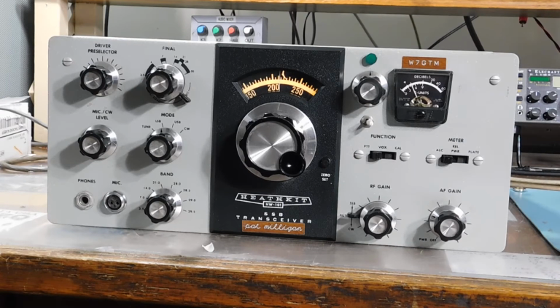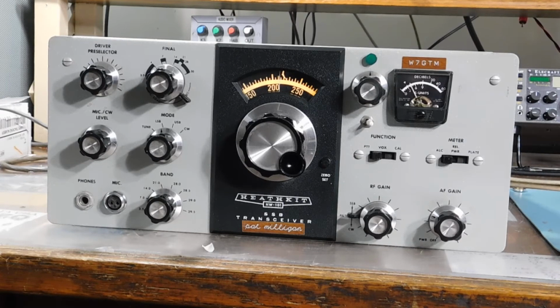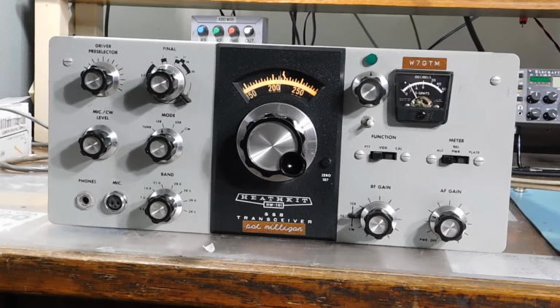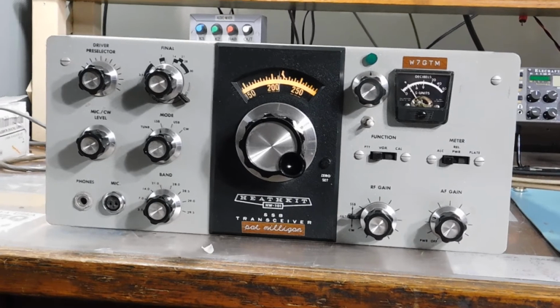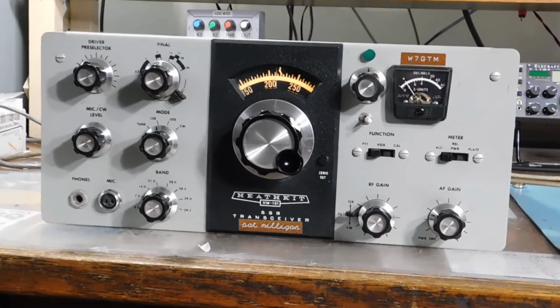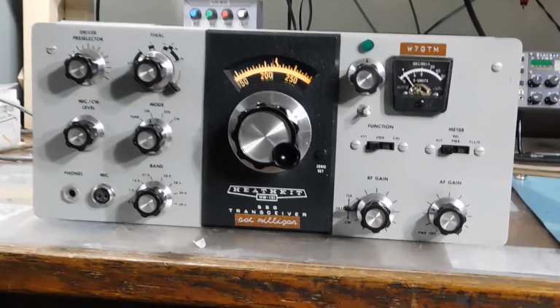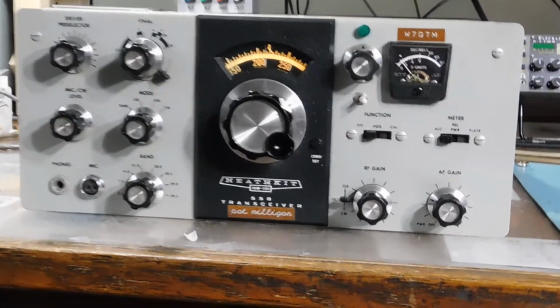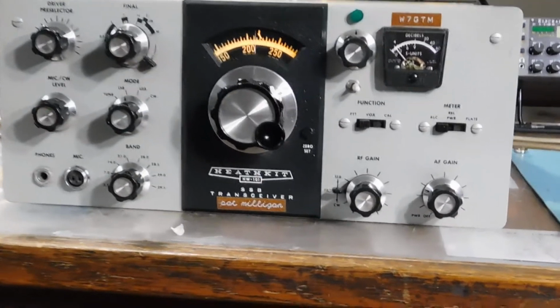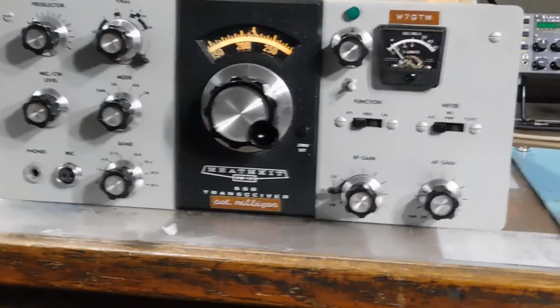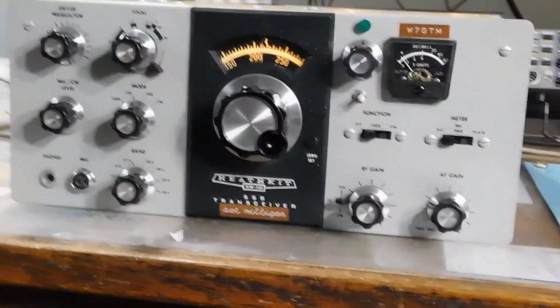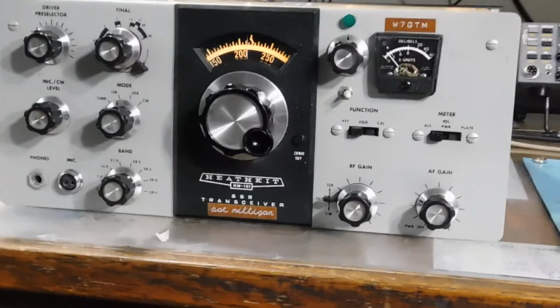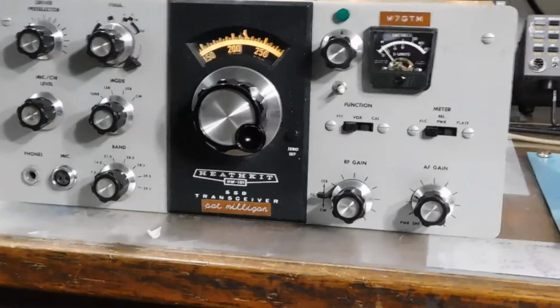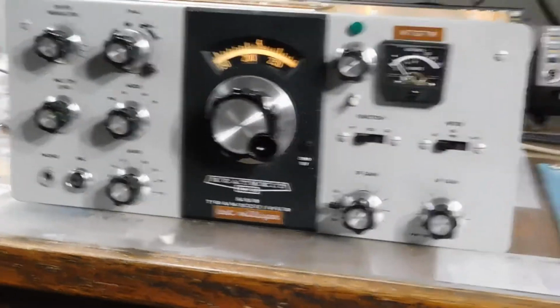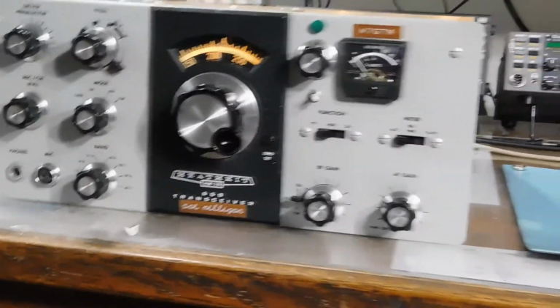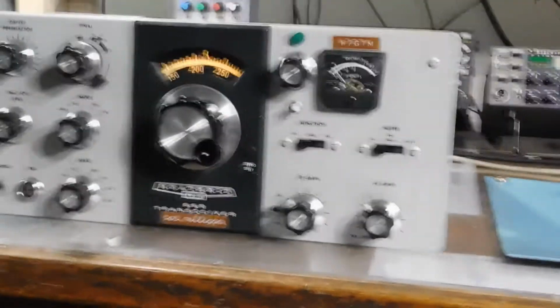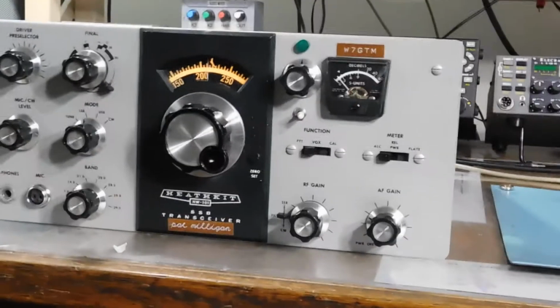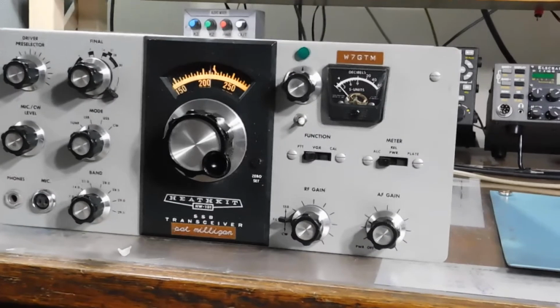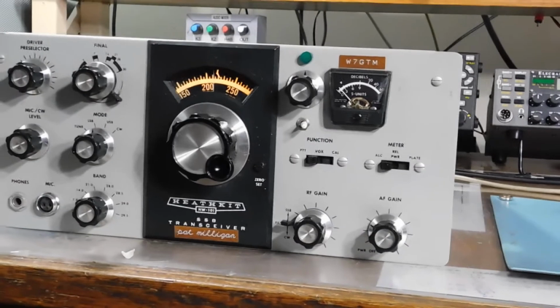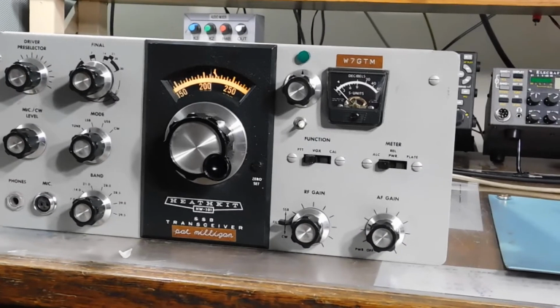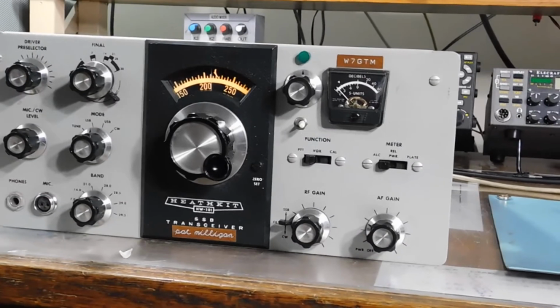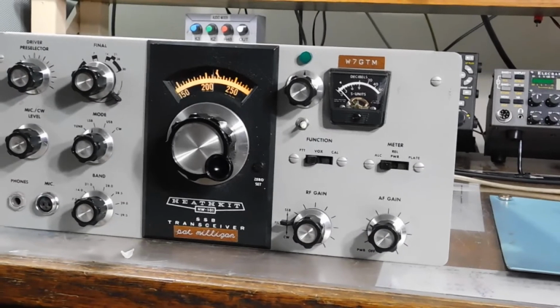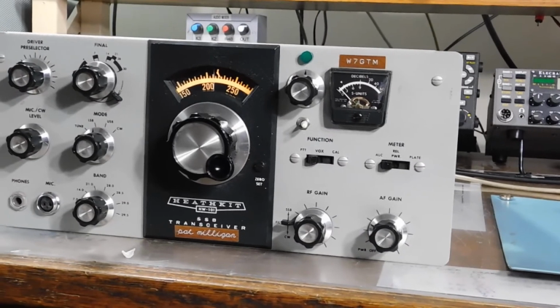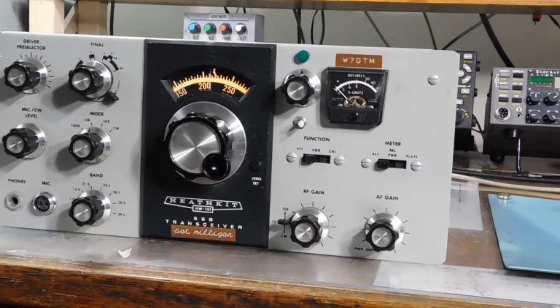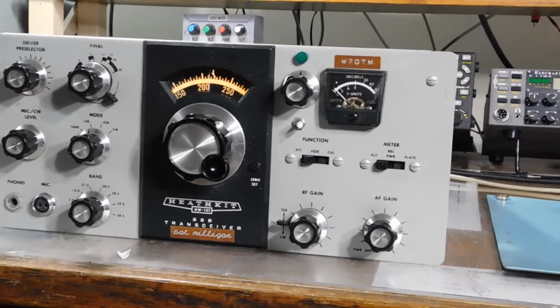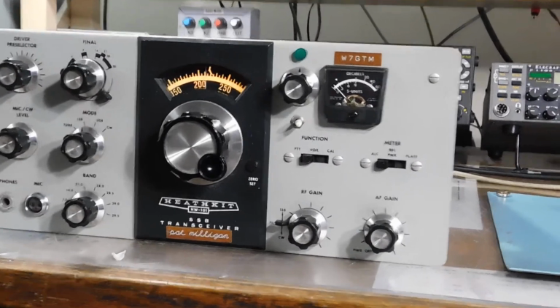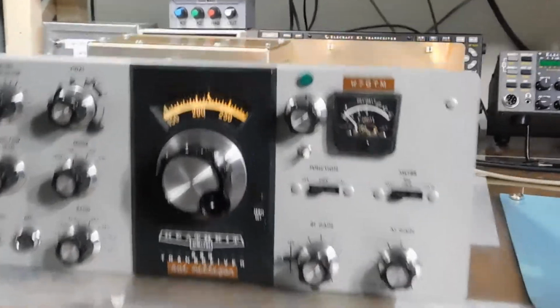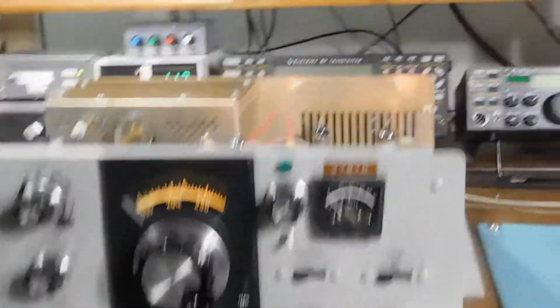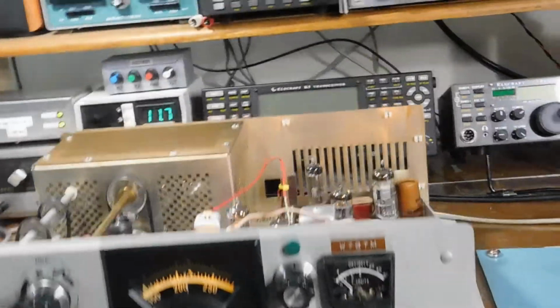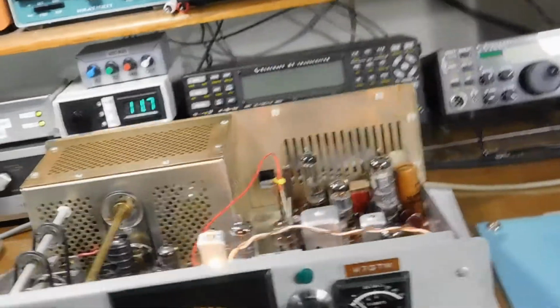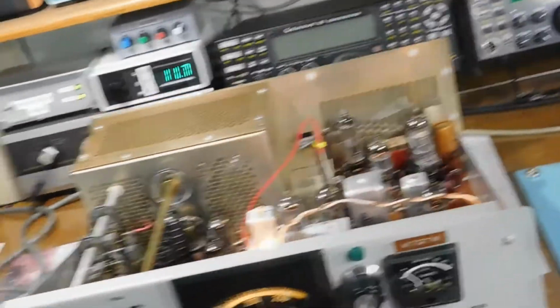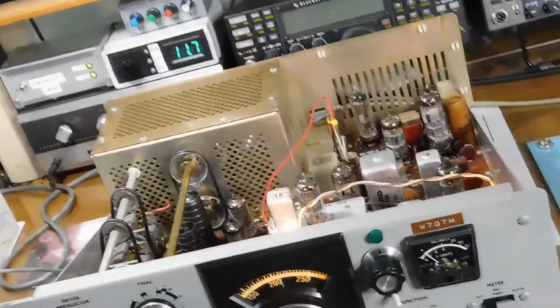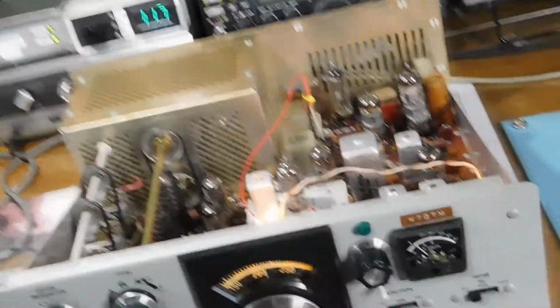We're on 40 meters here. Let me show you the innards.